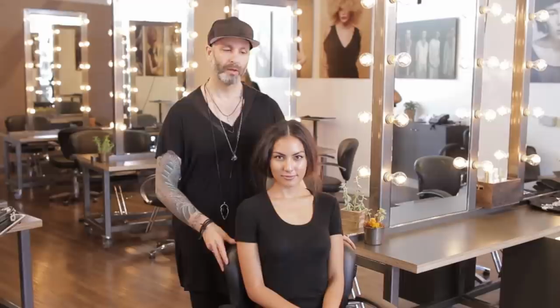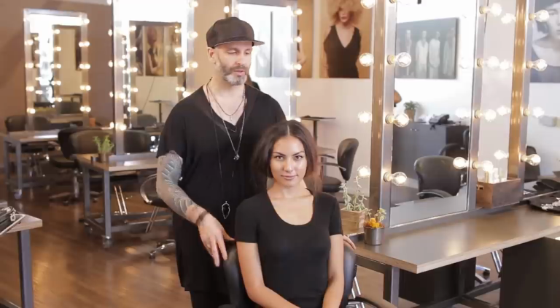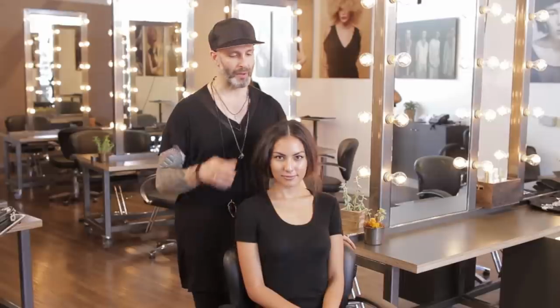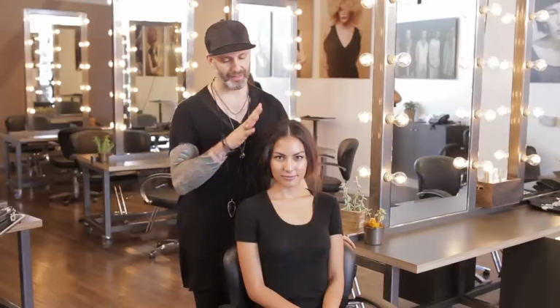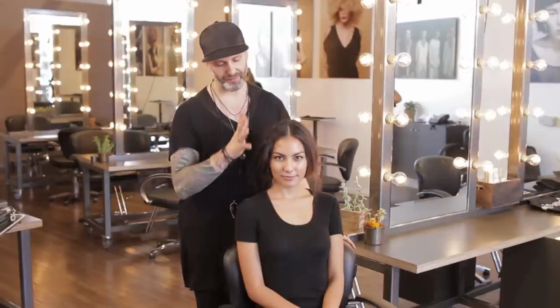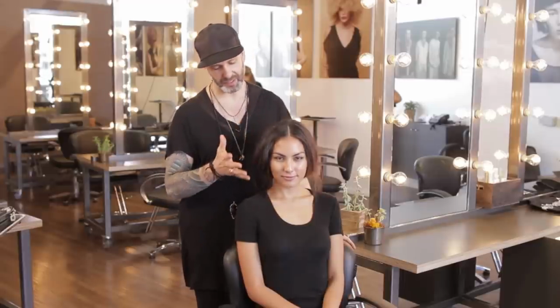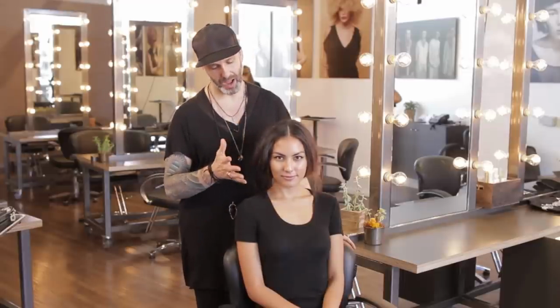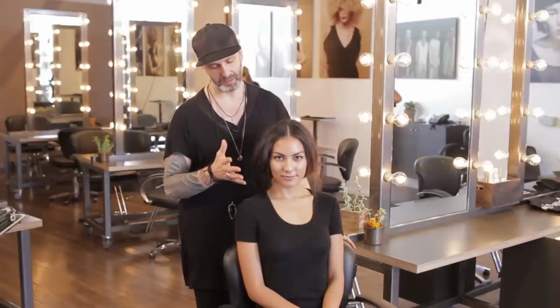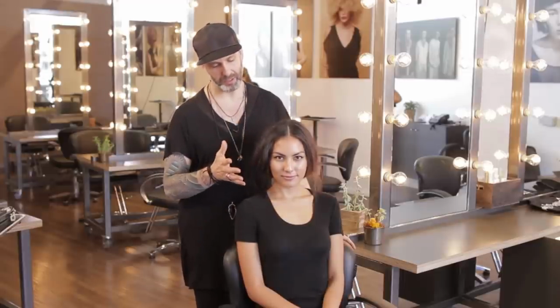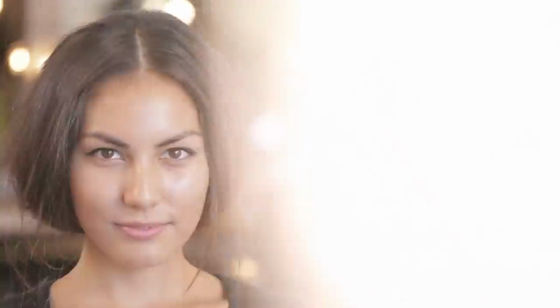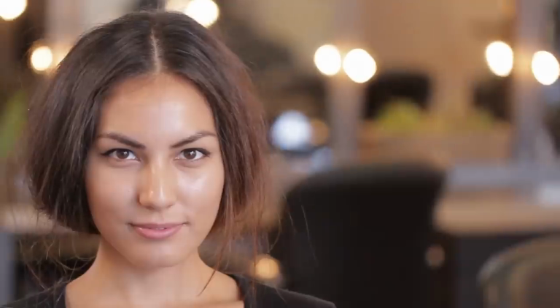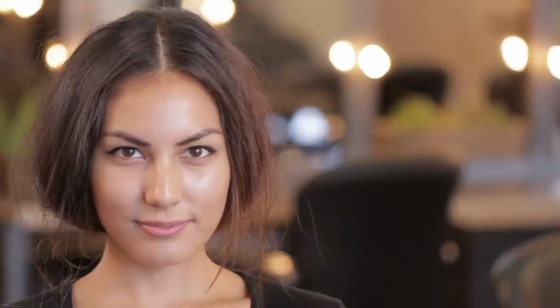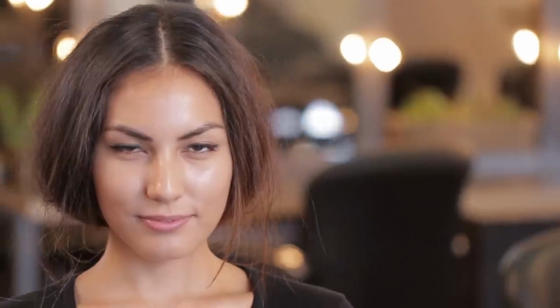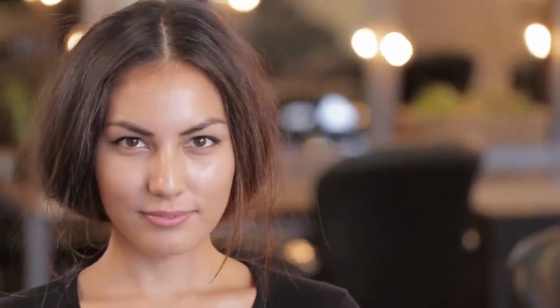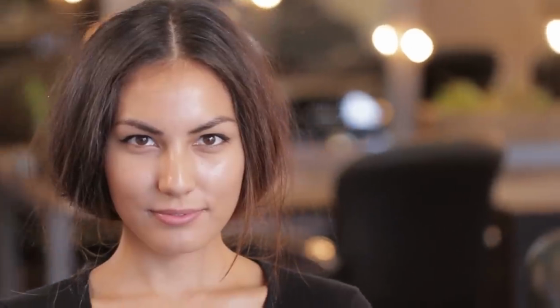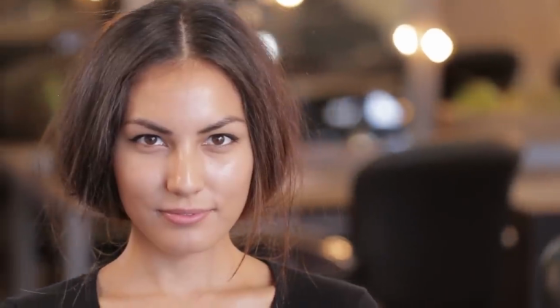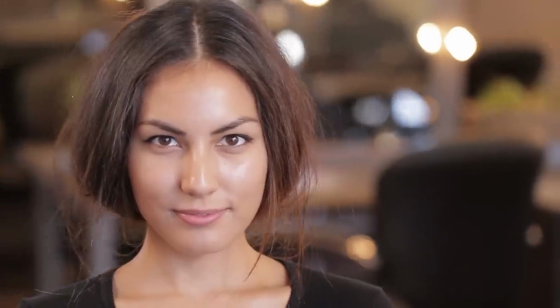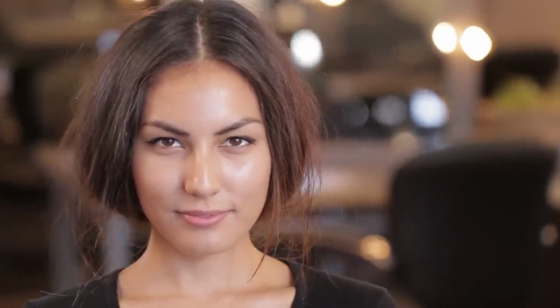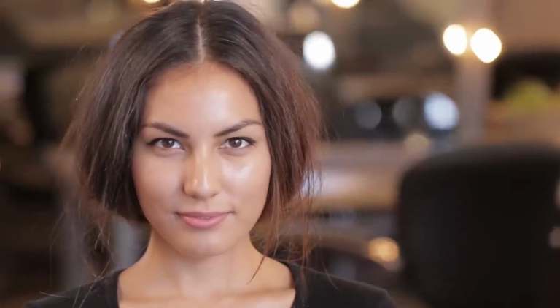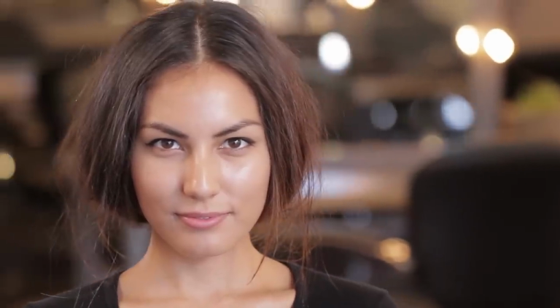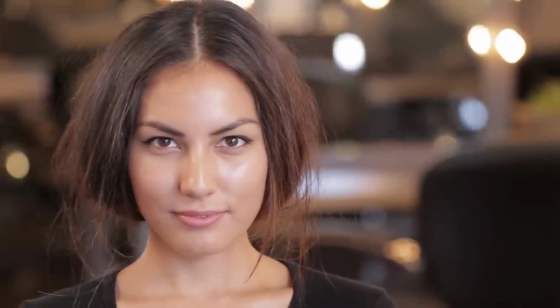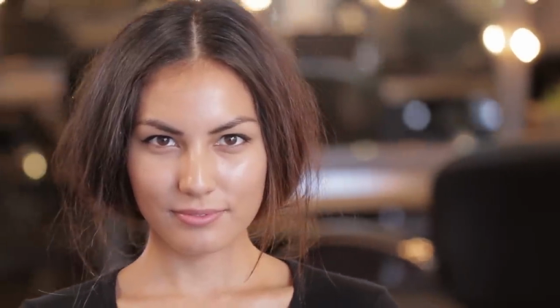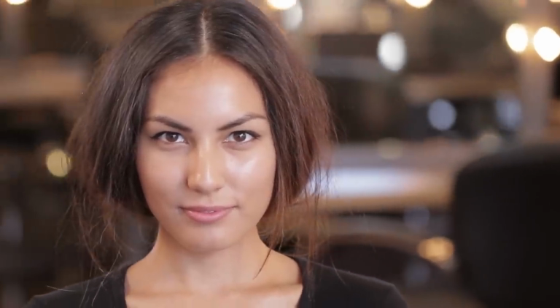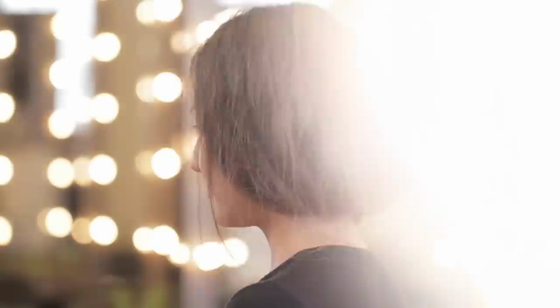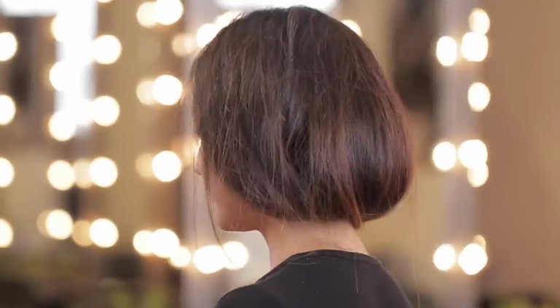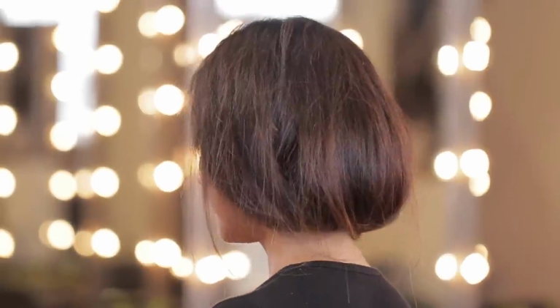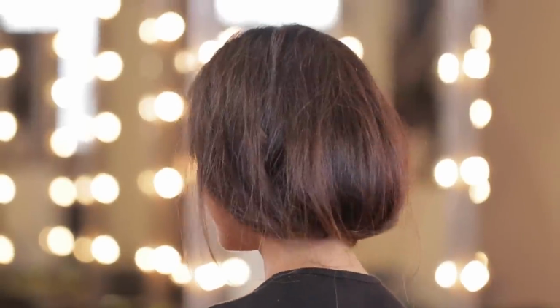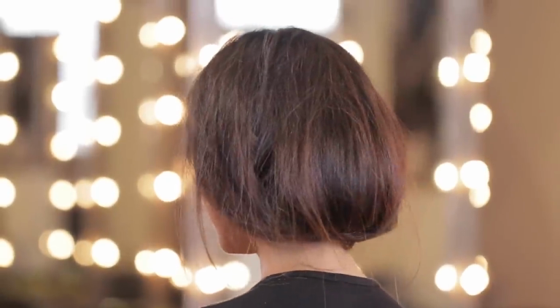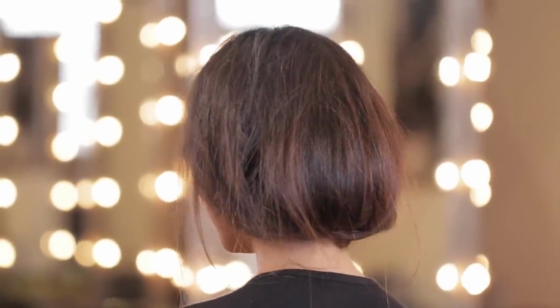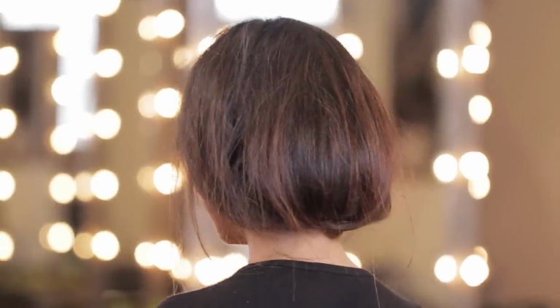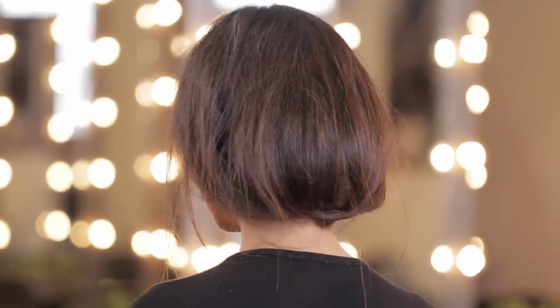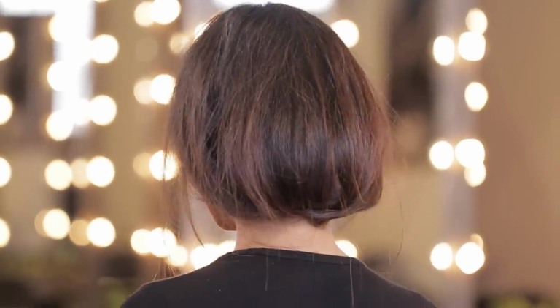So now we have that finished mod look — something very beautiful, very cool, and I think very interesting. This is John Raymond, and thanks for watching.